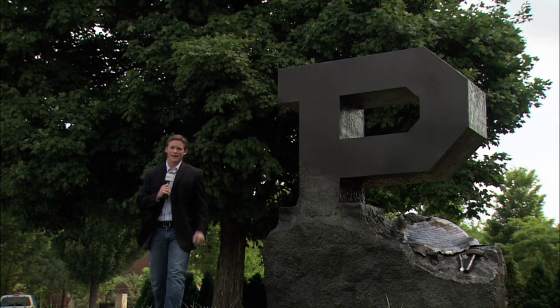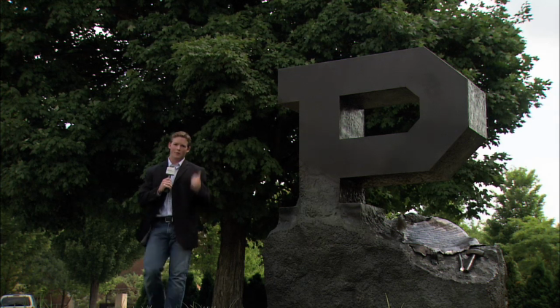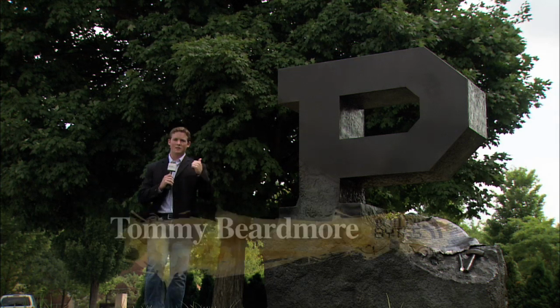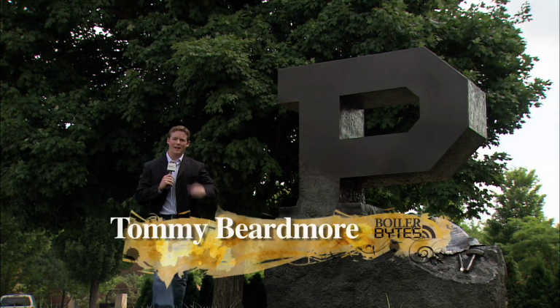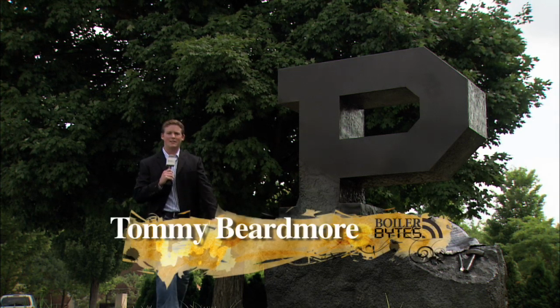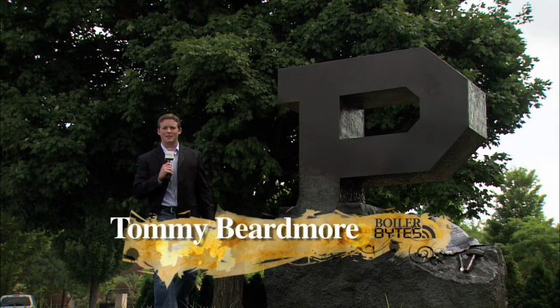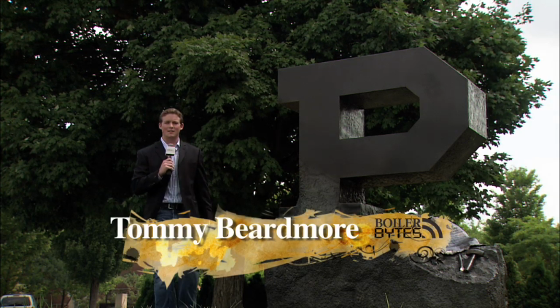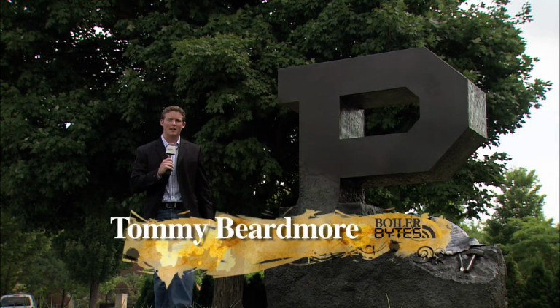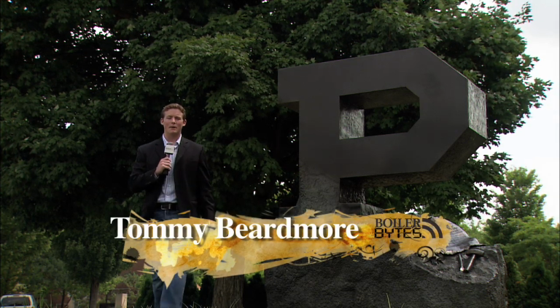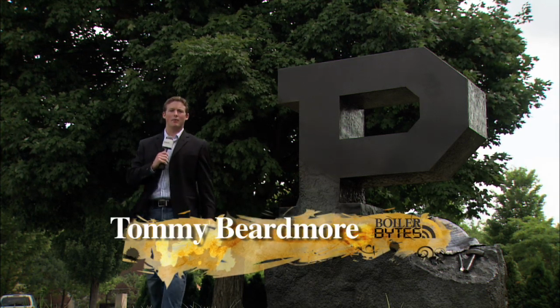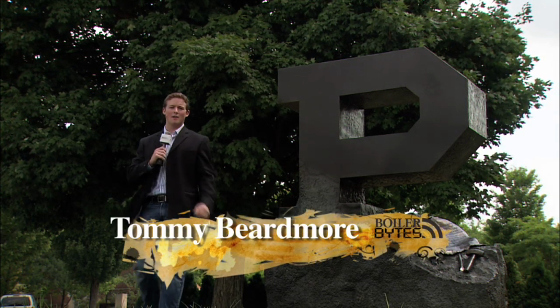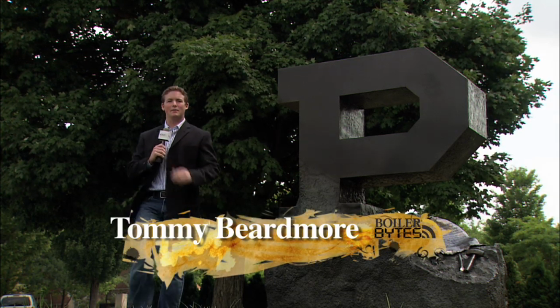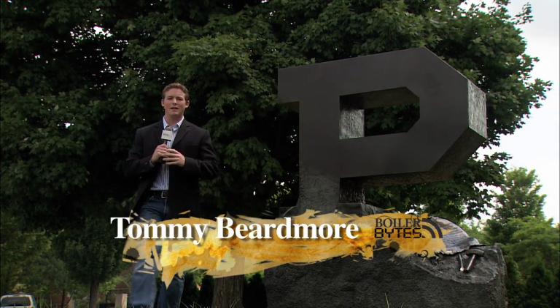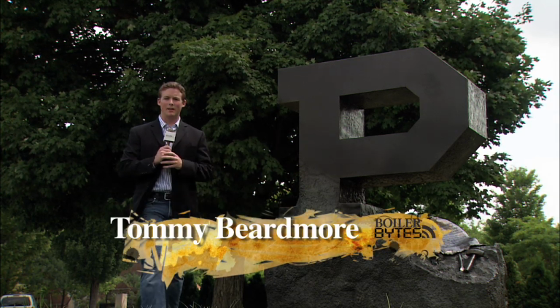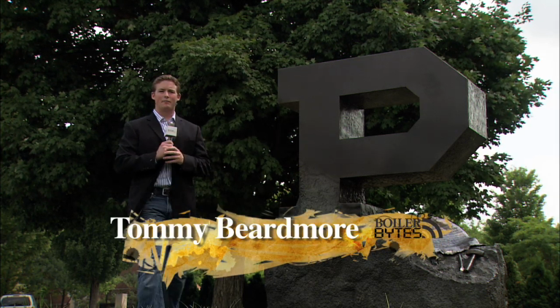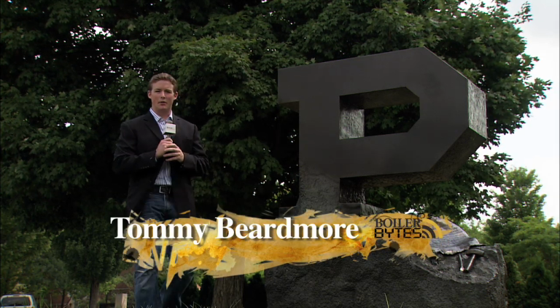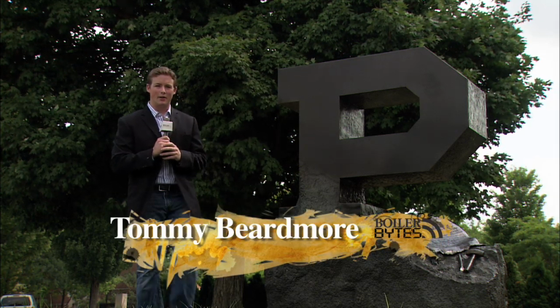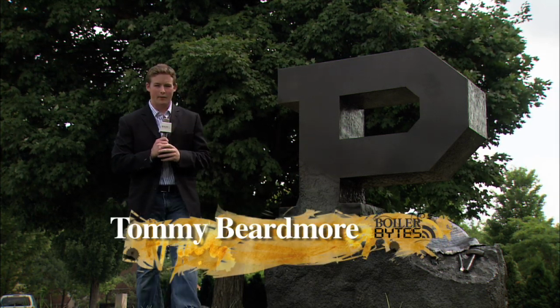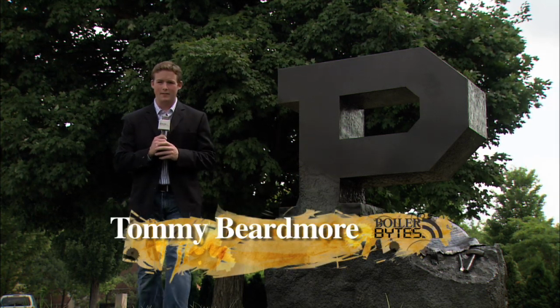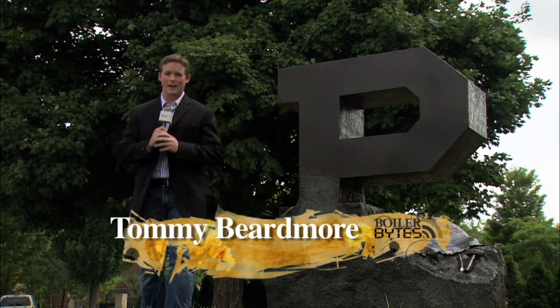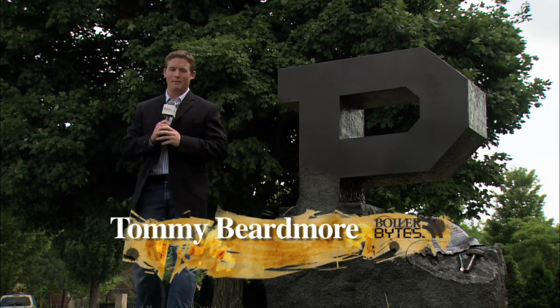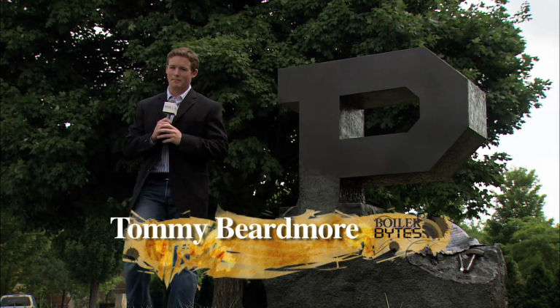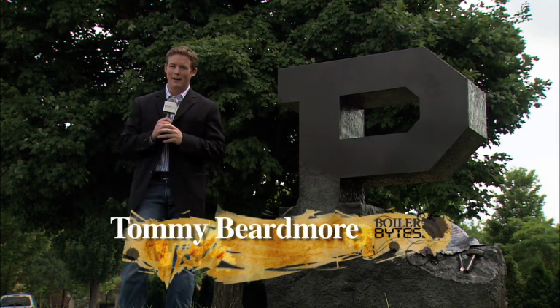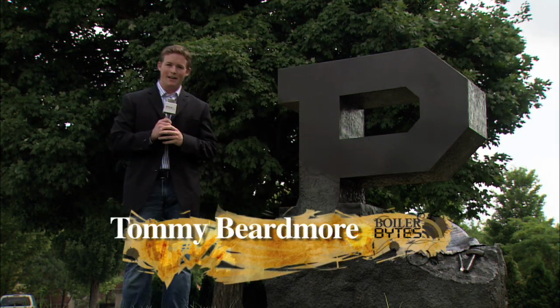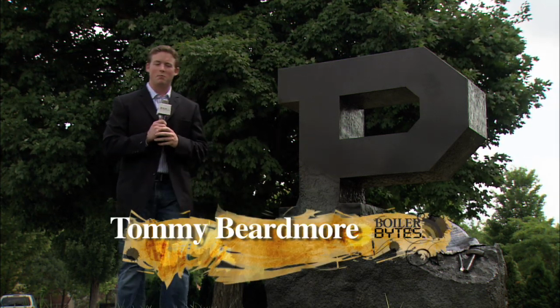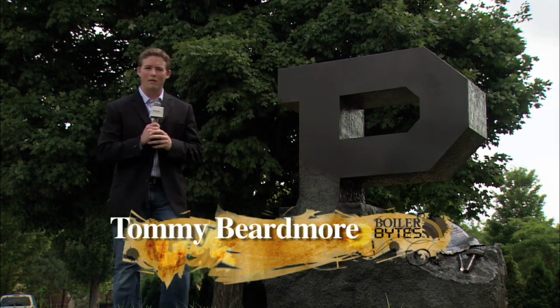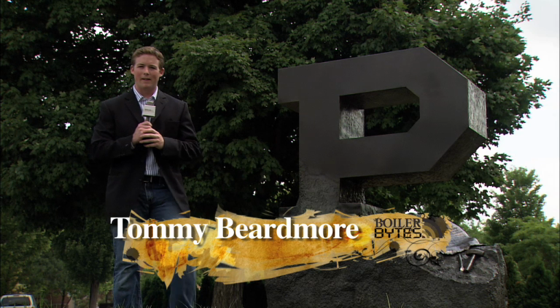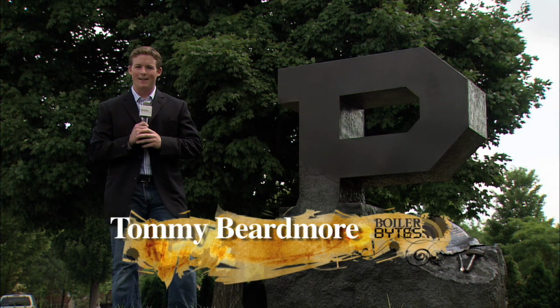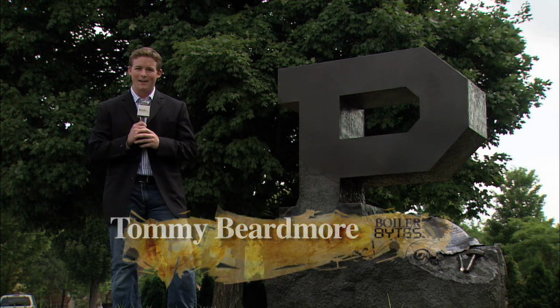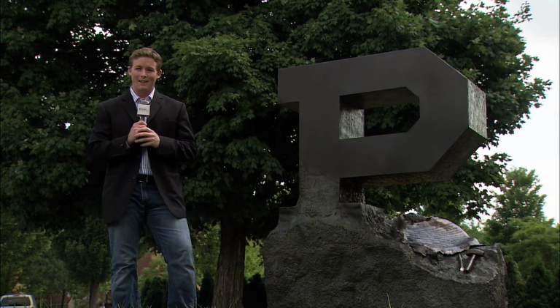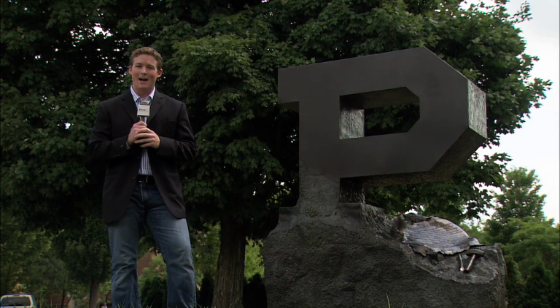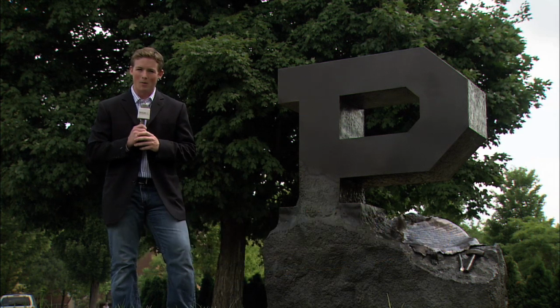At first glance, it just looks like a big bronze P in the middle of Purdue University's campus, but it's more than that. A lot more.